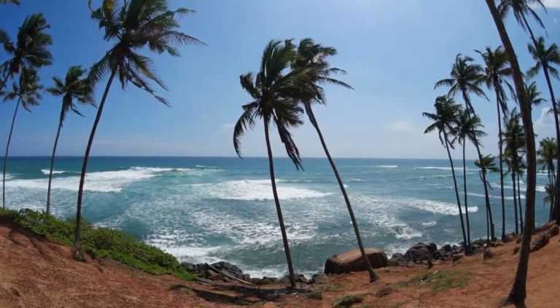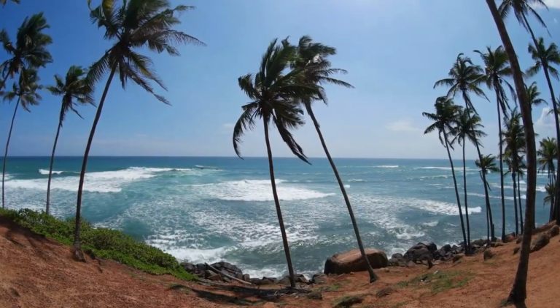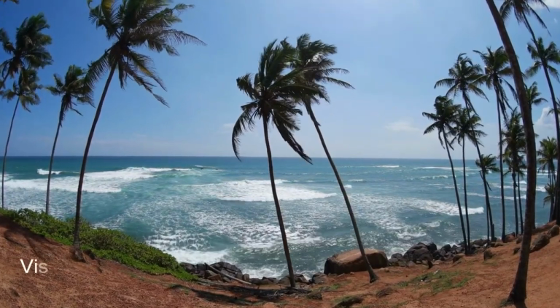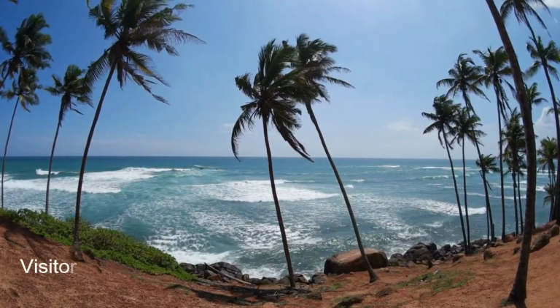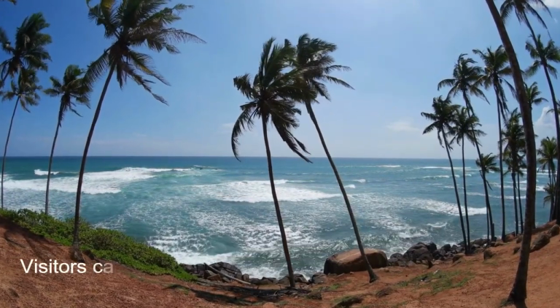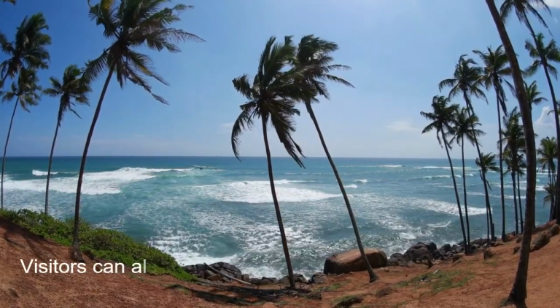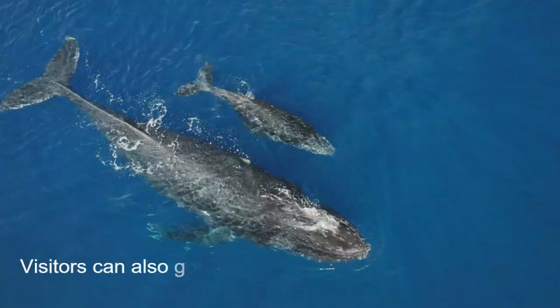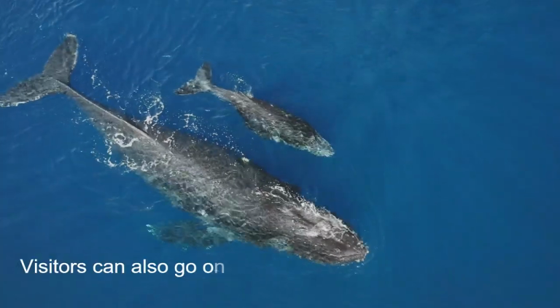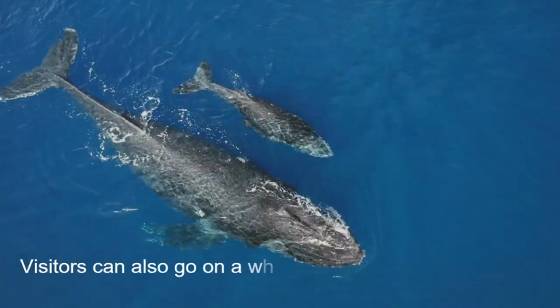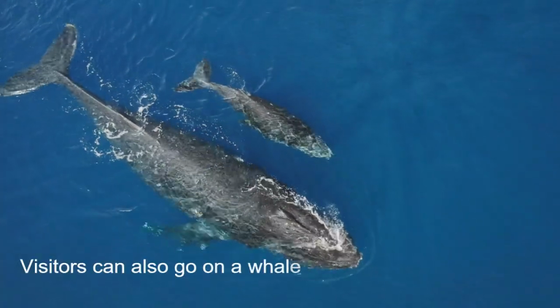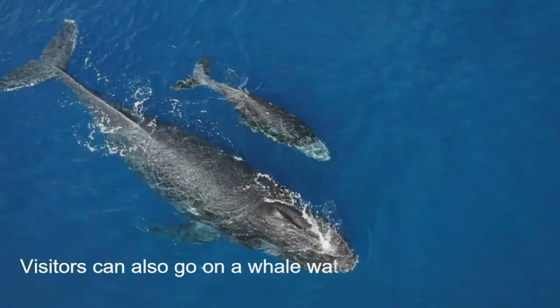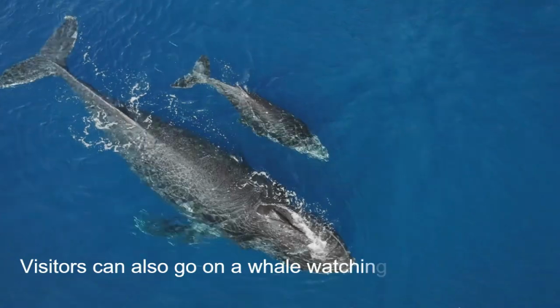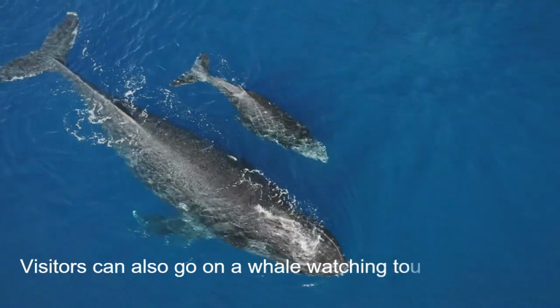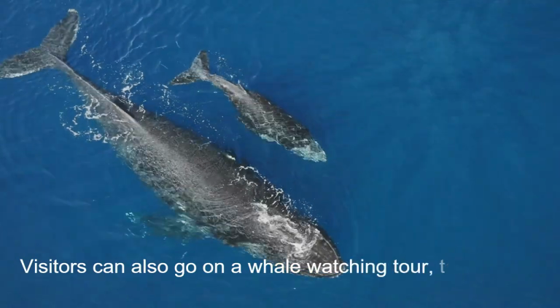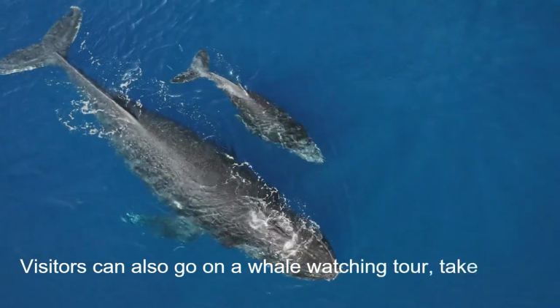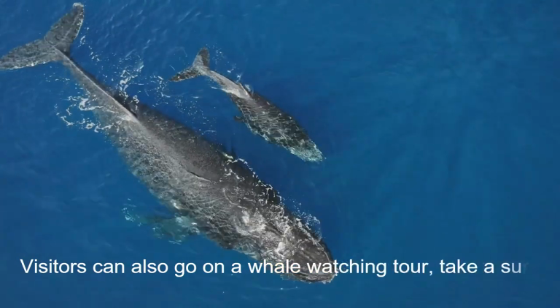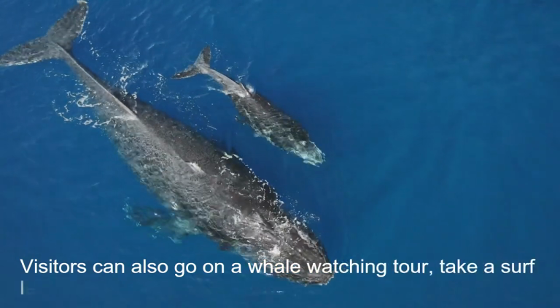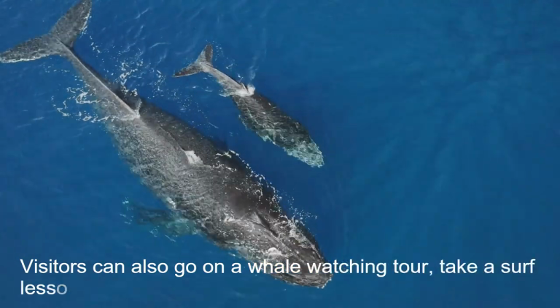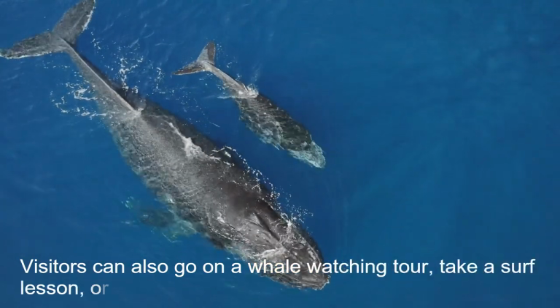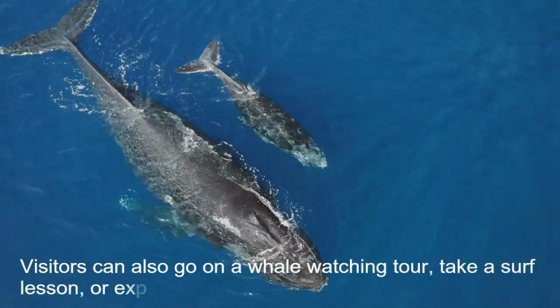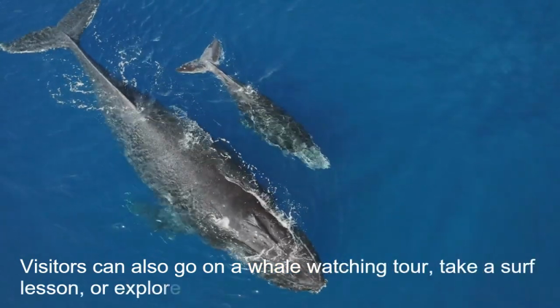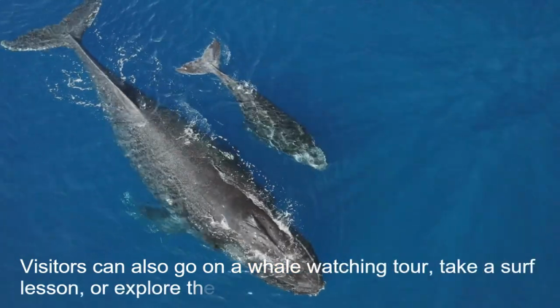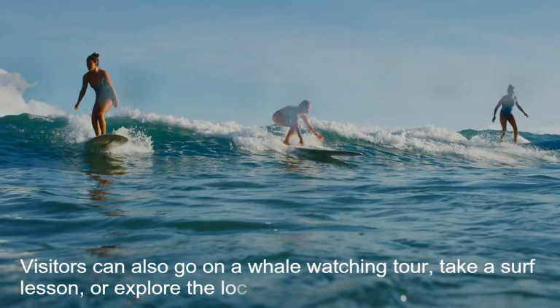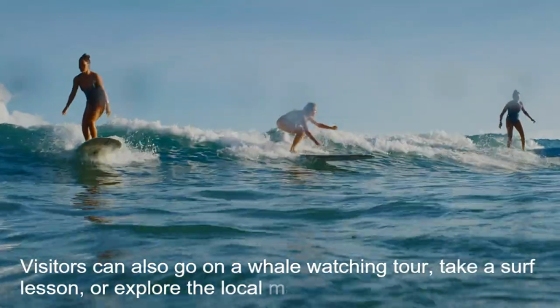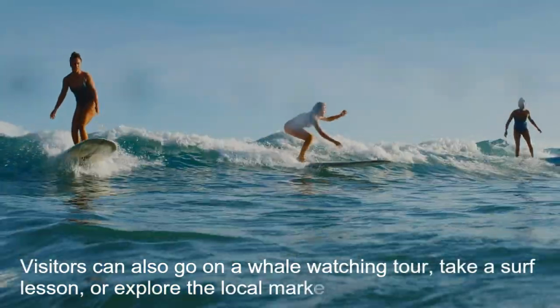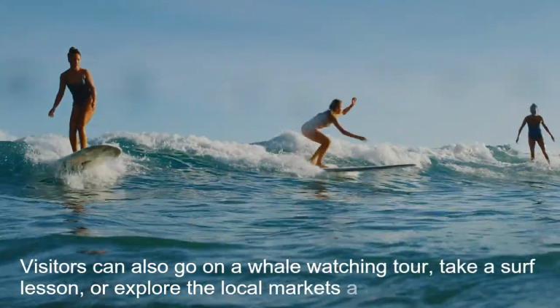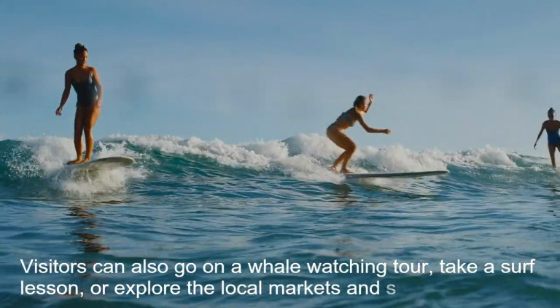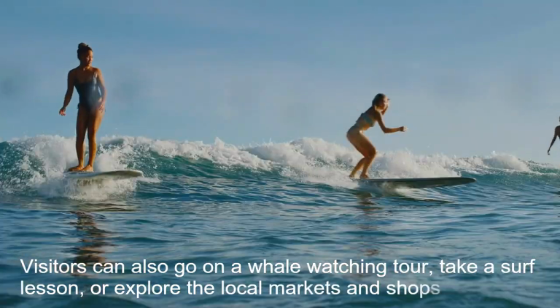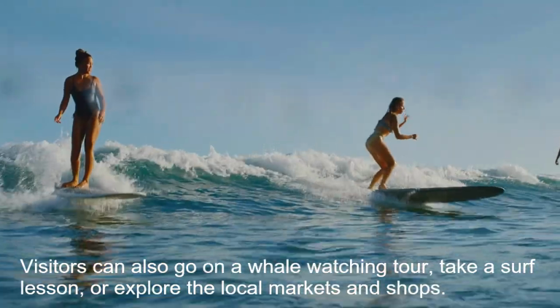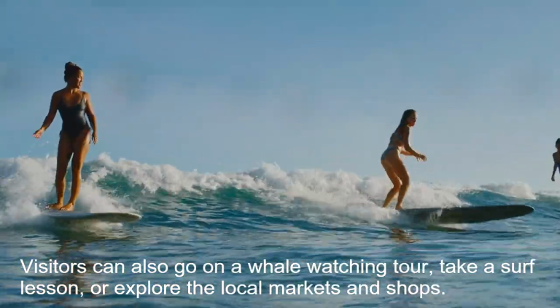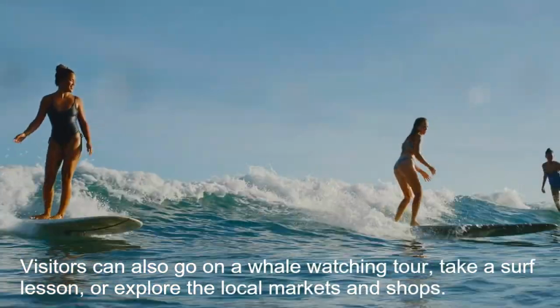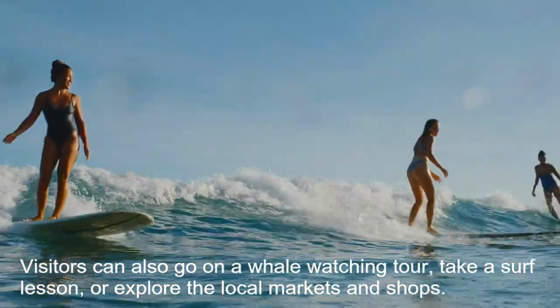Visitors can also go on a whale-watching tour, take a surf lesson, or explore the local markets and shops.